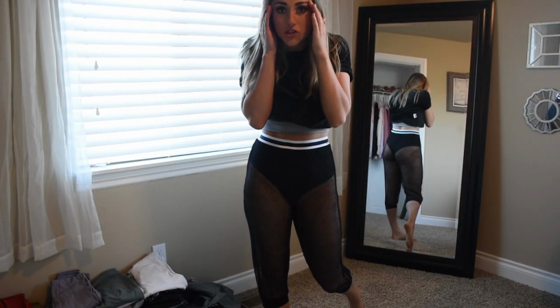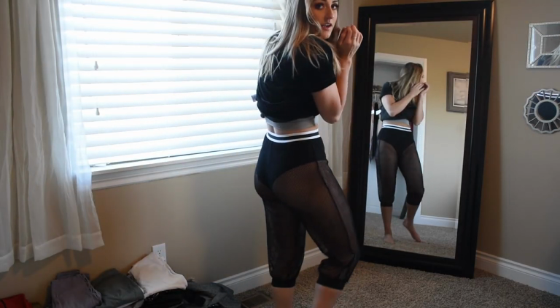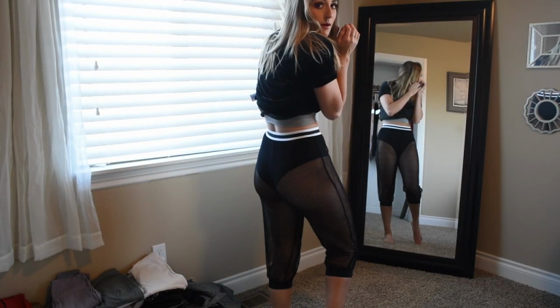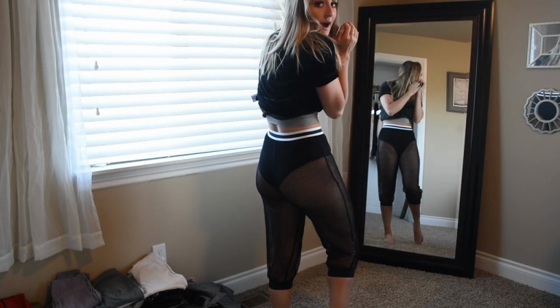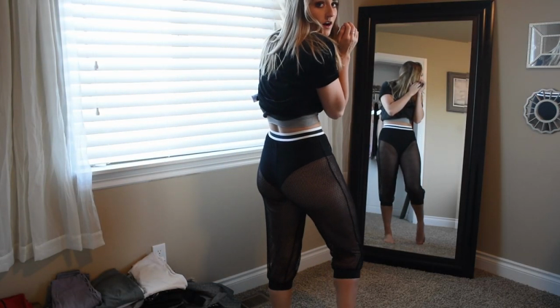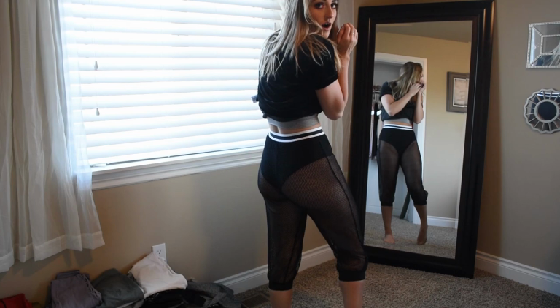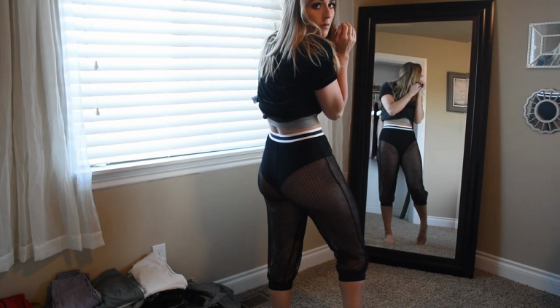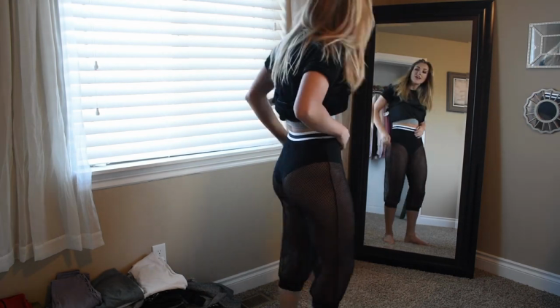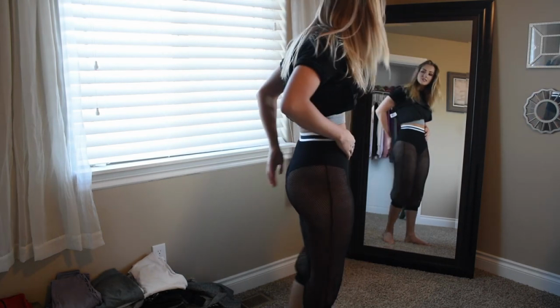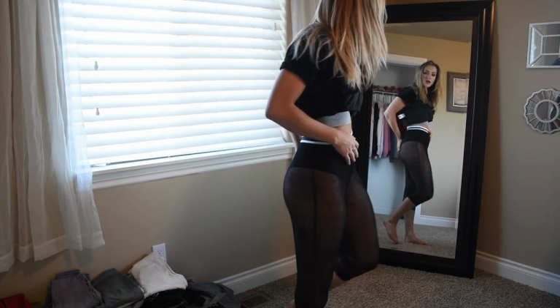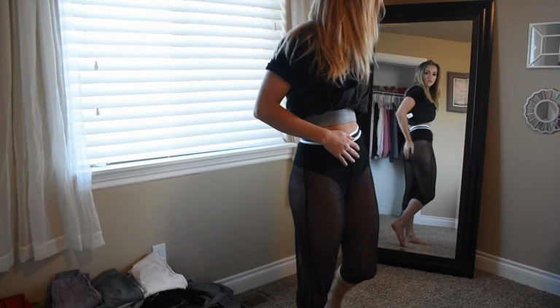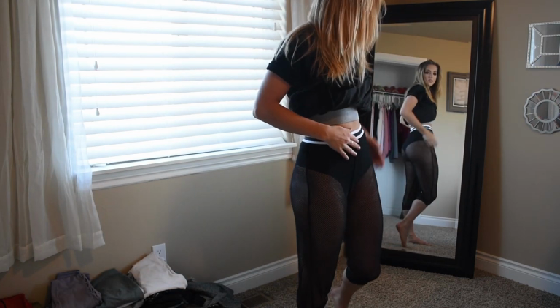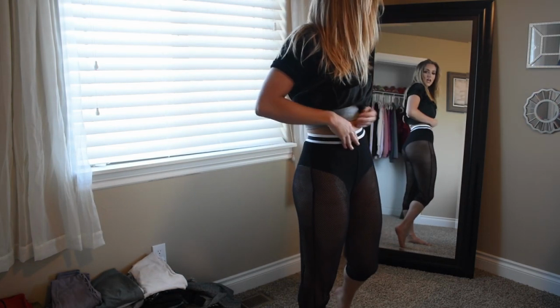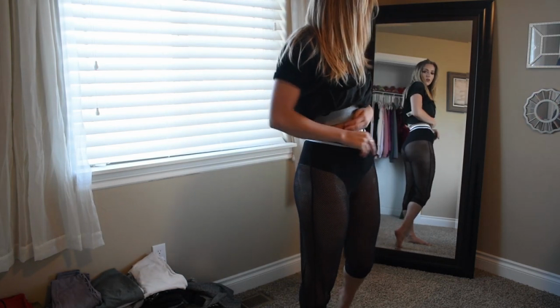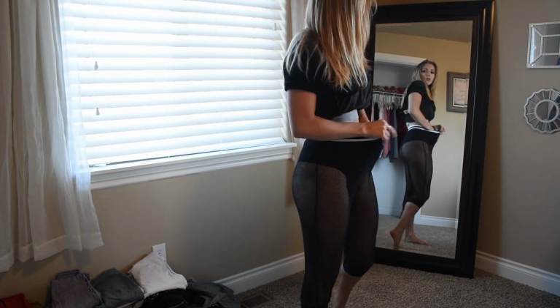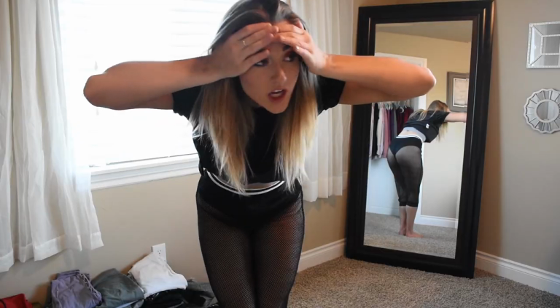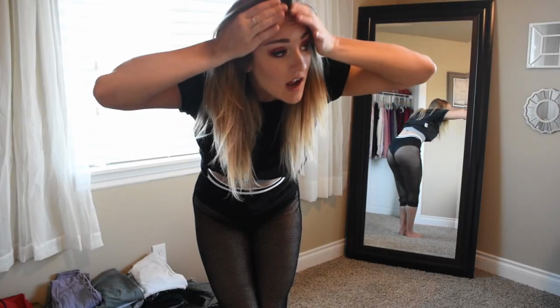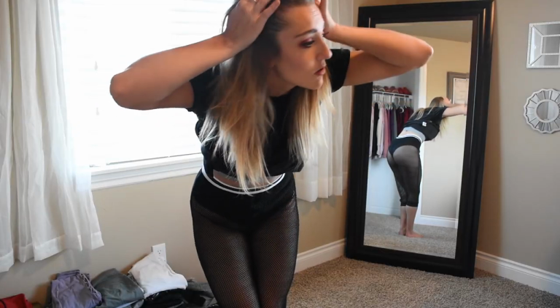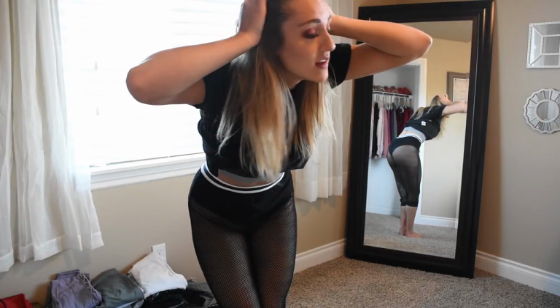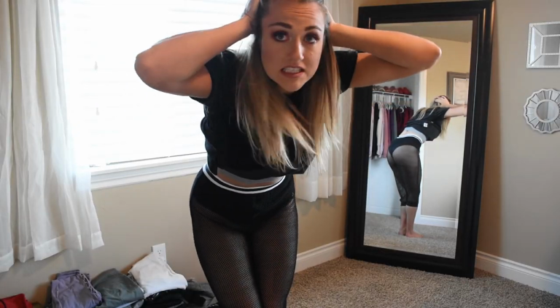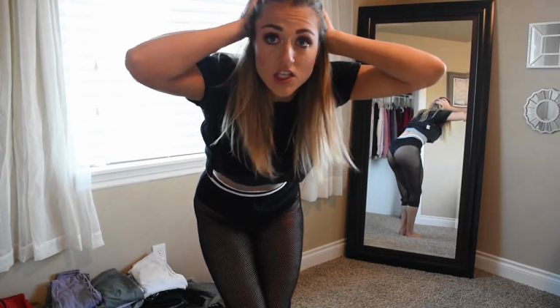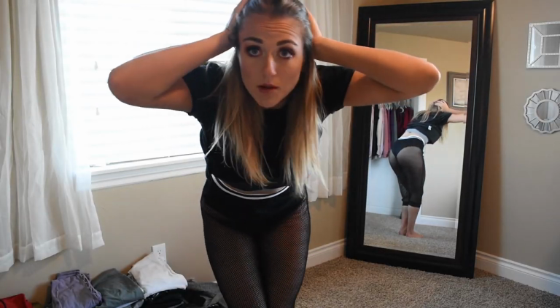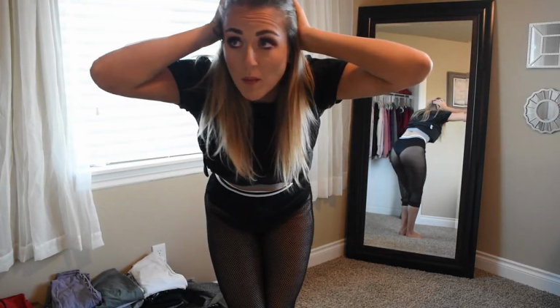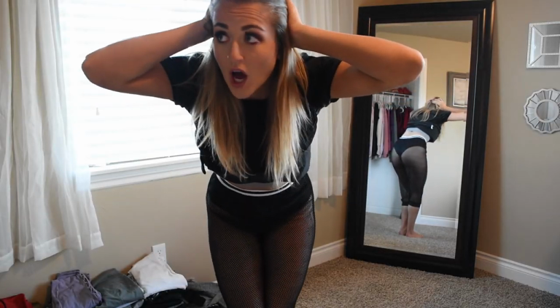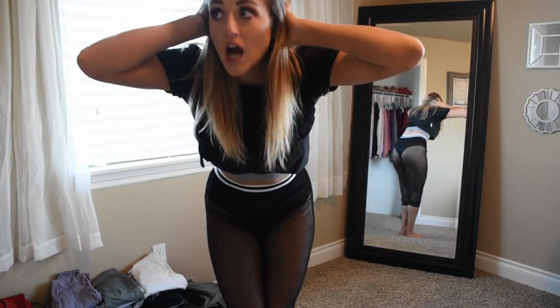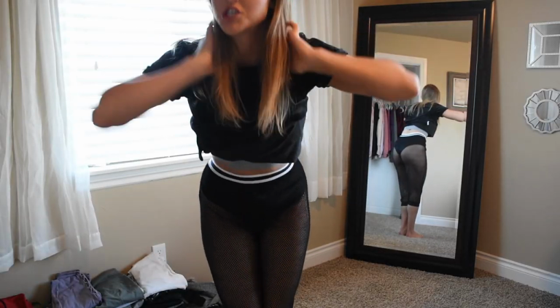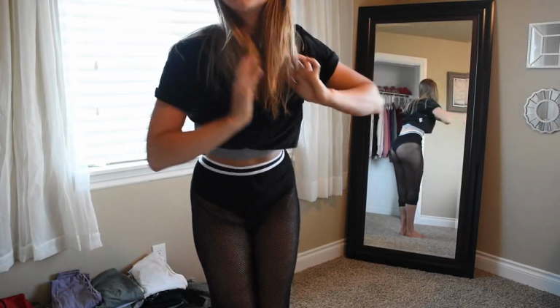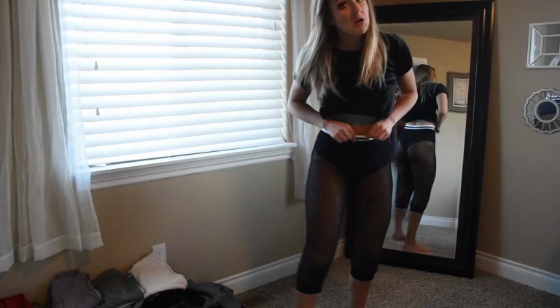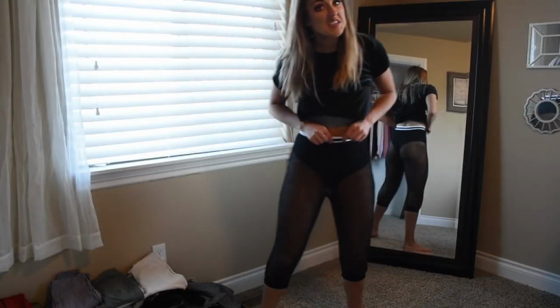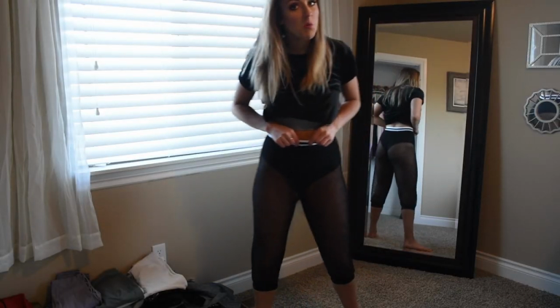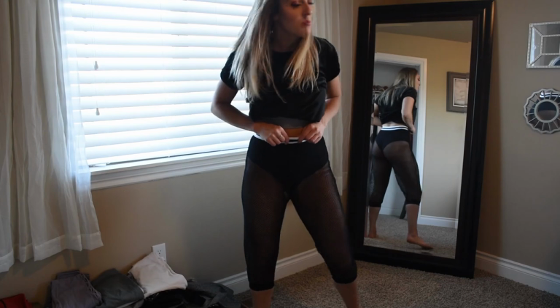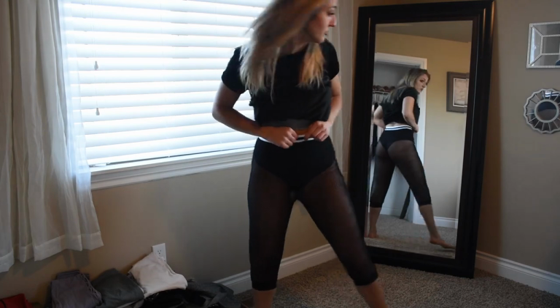Look at the back of them — that's not even subtle. I could never wear these to the gym. But are they squat proof?